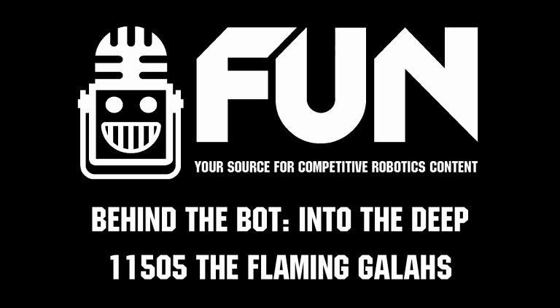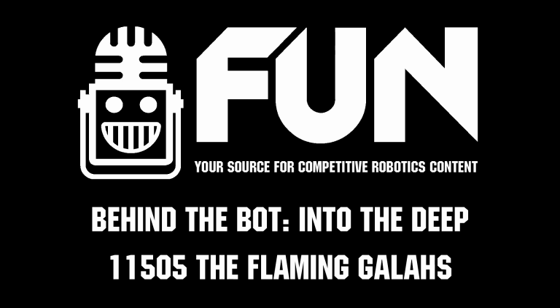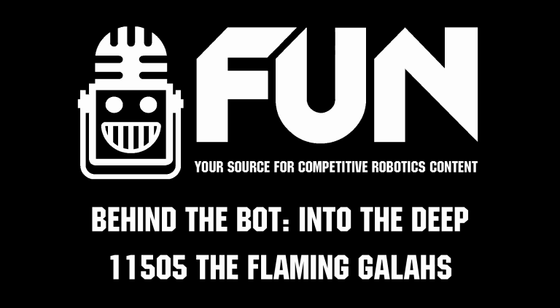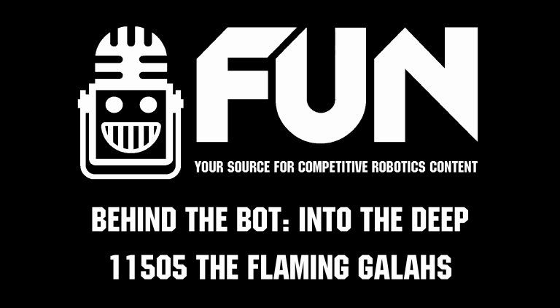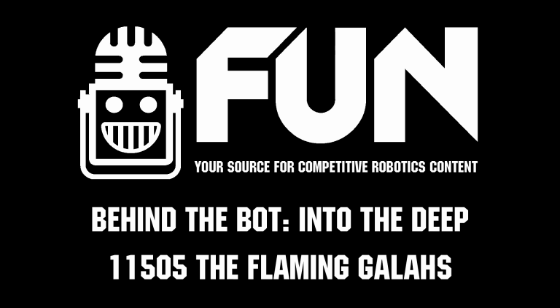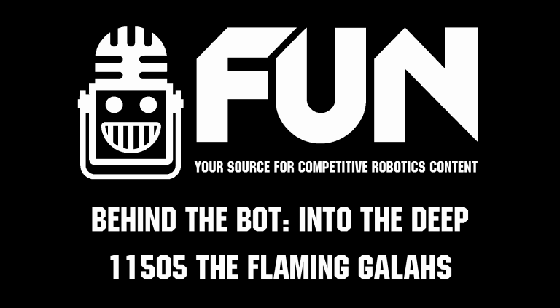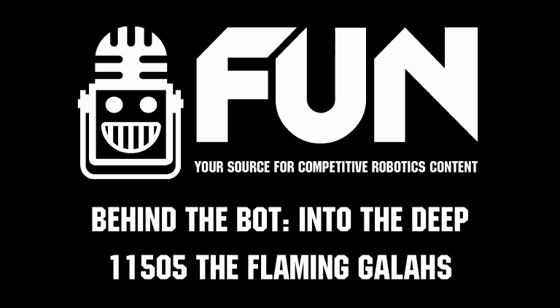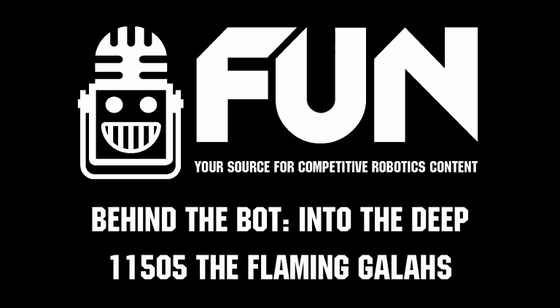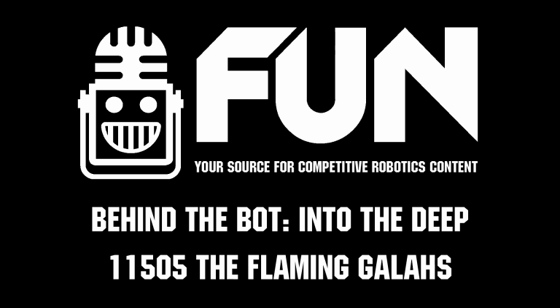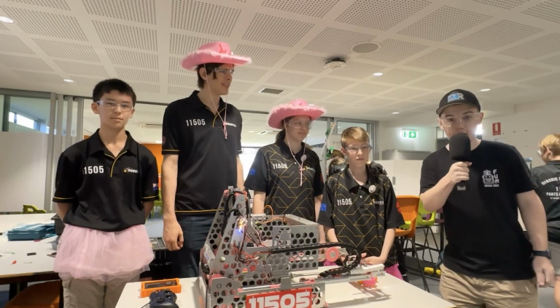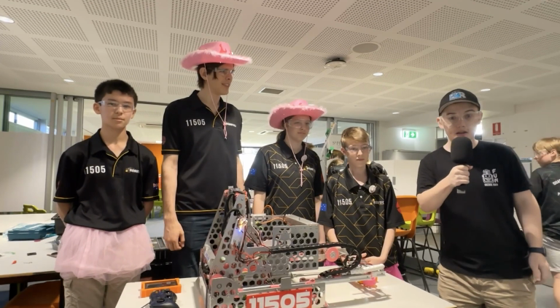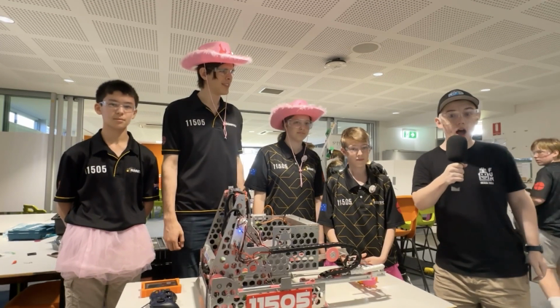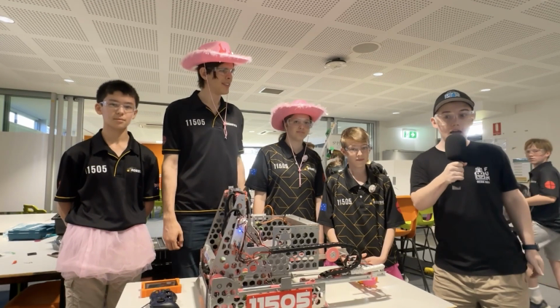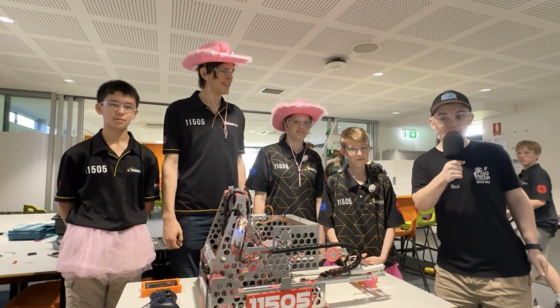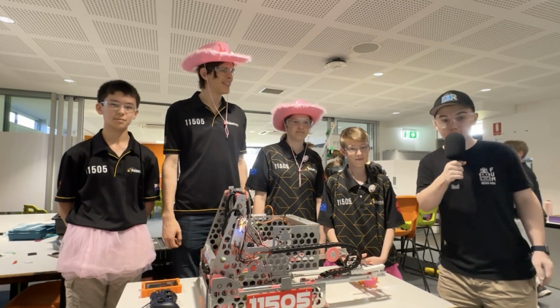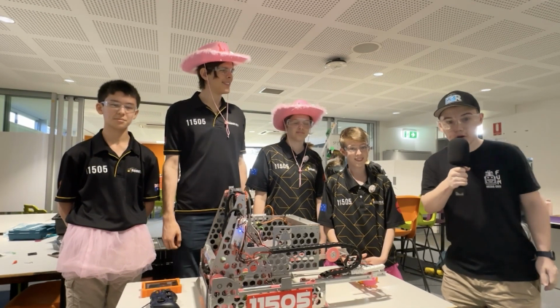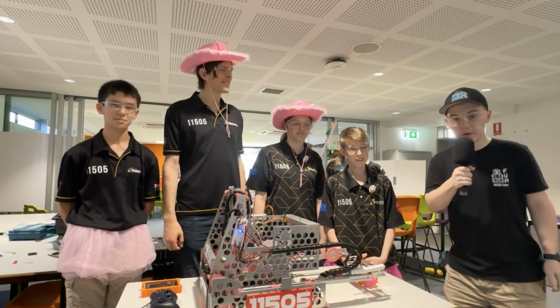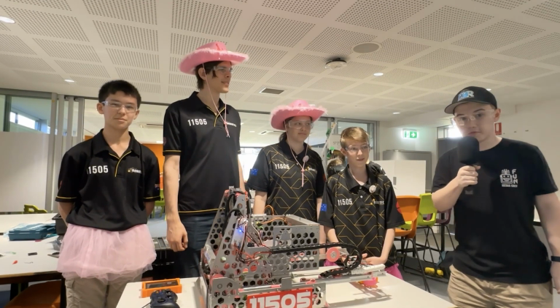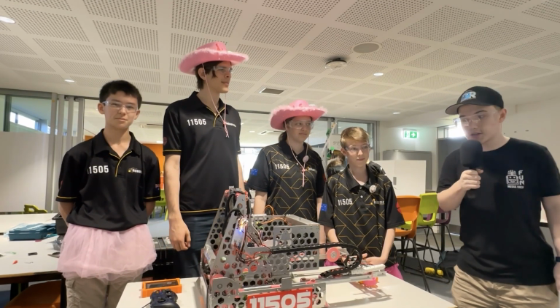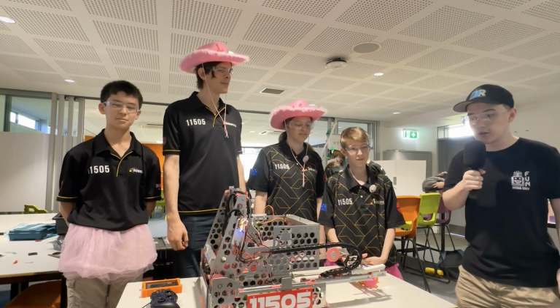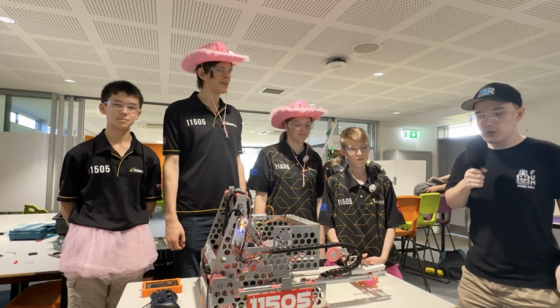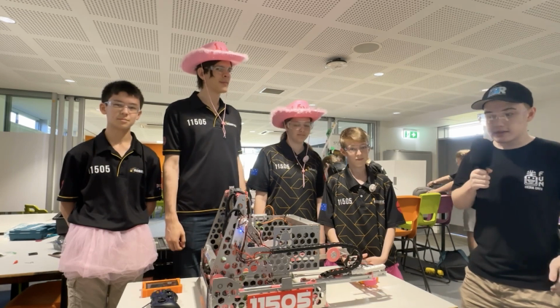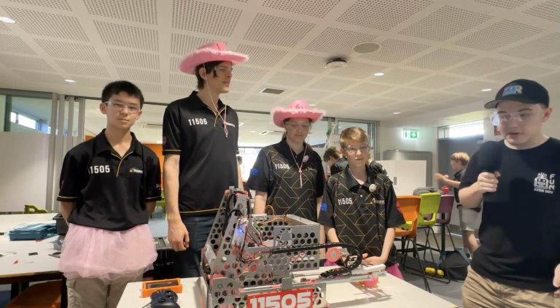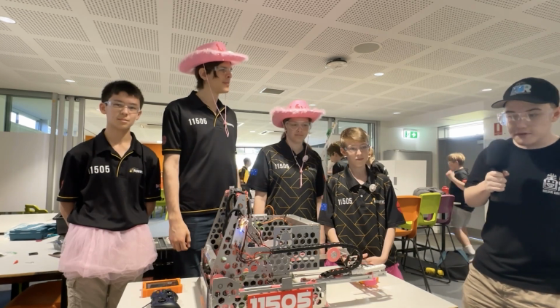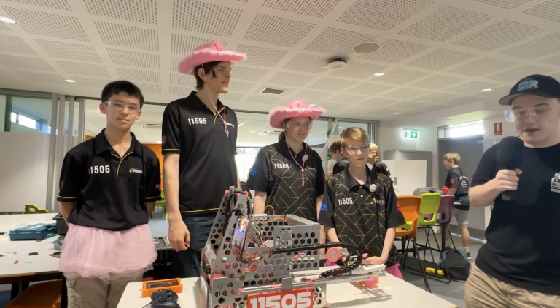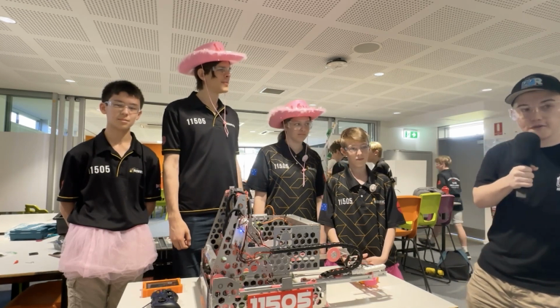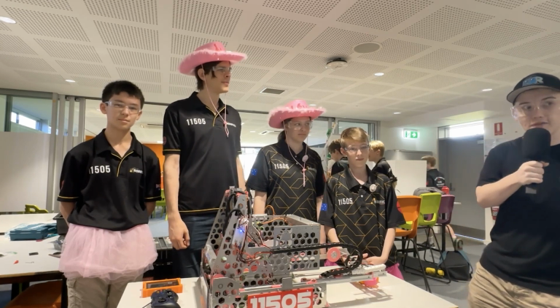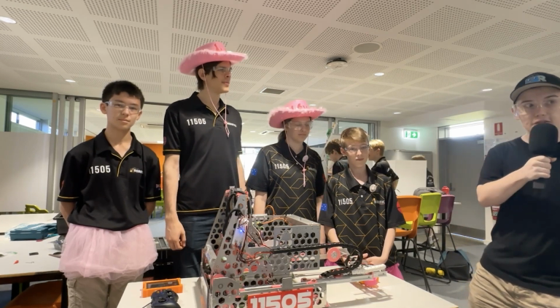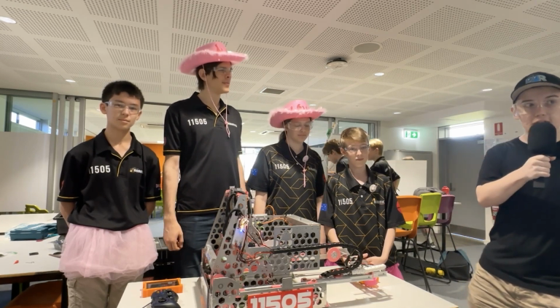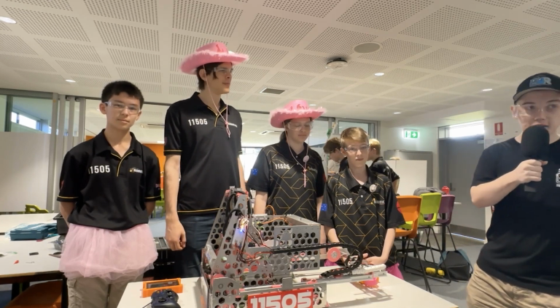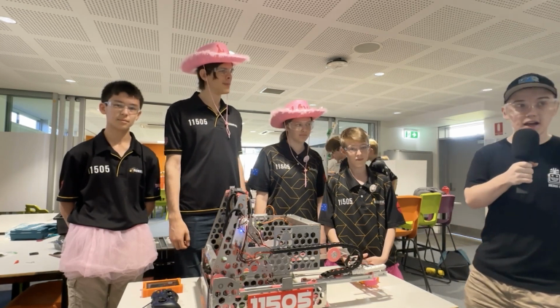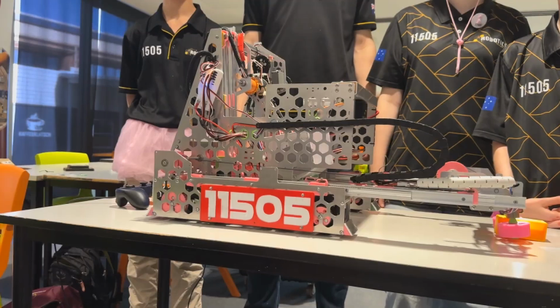Hey, I'm Willian reporting for the Fun Robotics Network. I am here at the North Brisbane Regional with Team 11505, the Flaming Galahs.